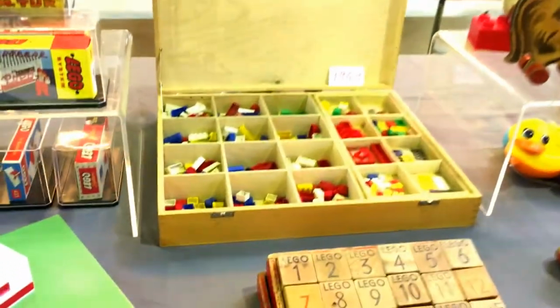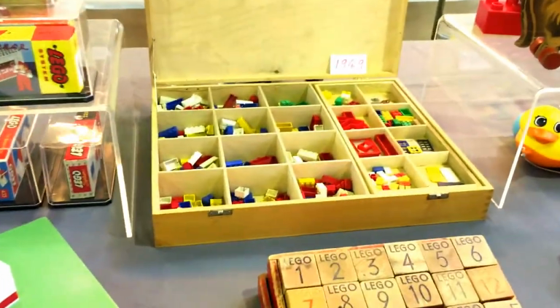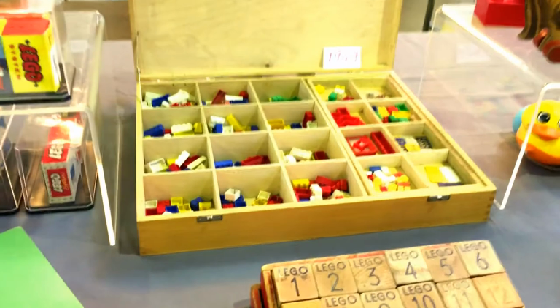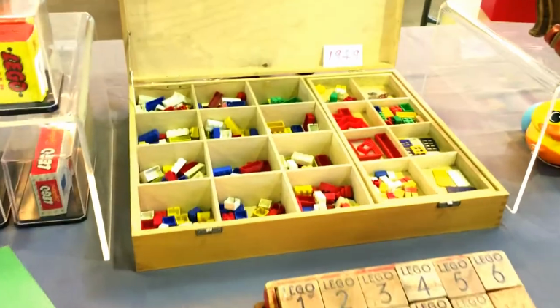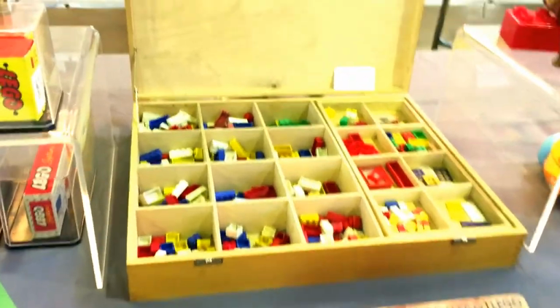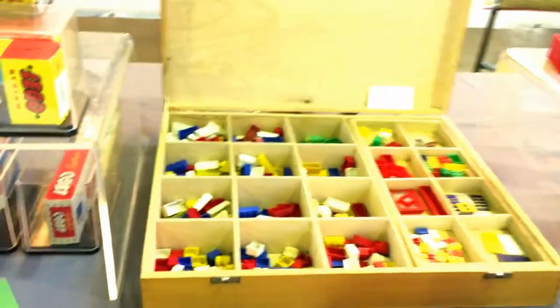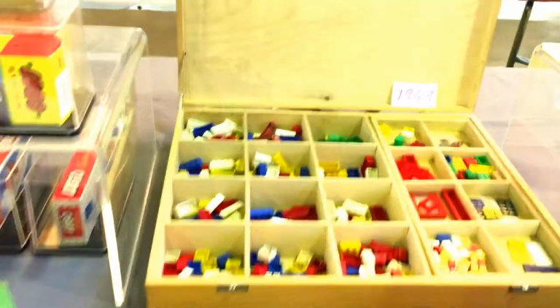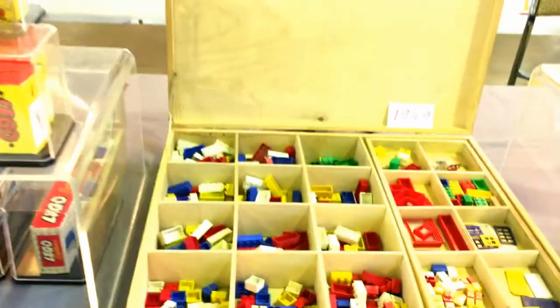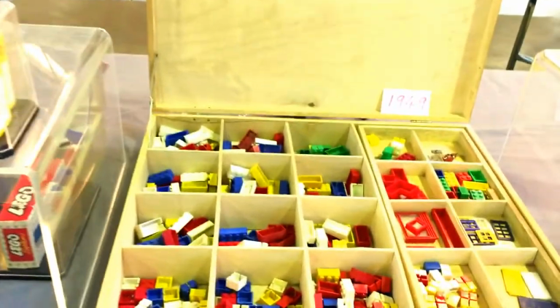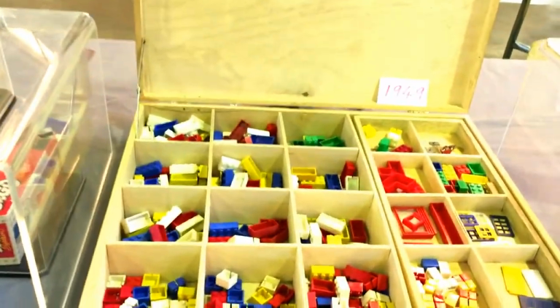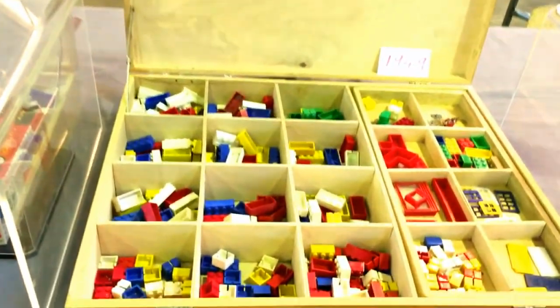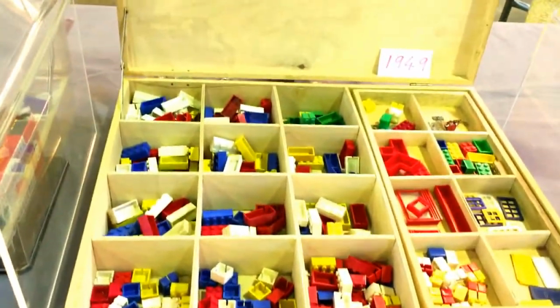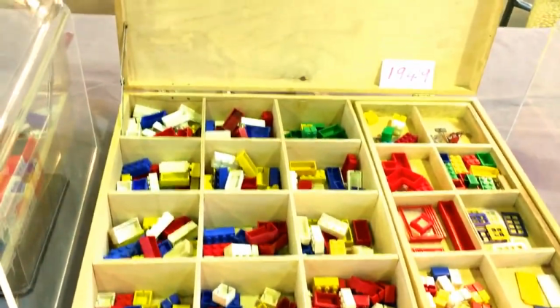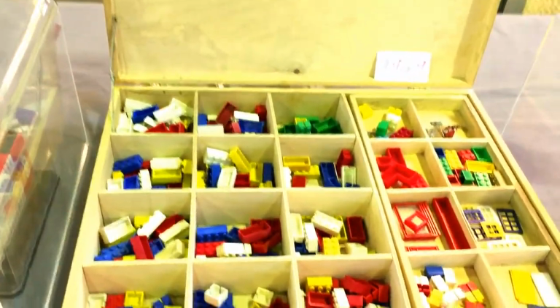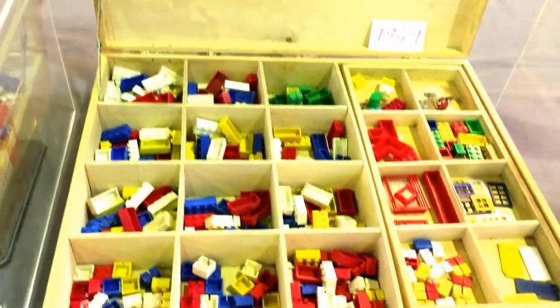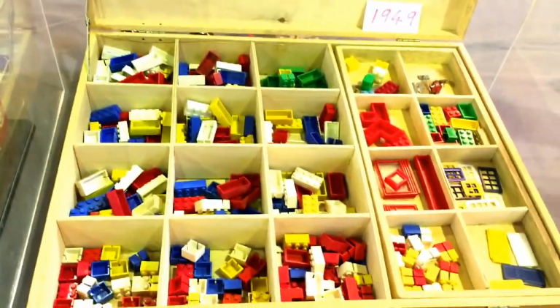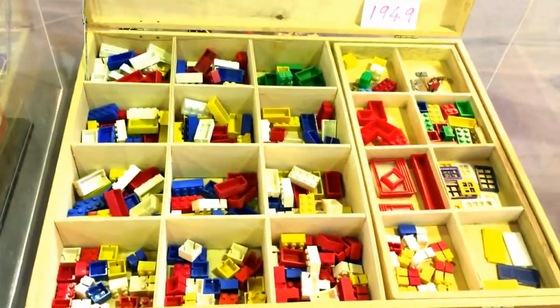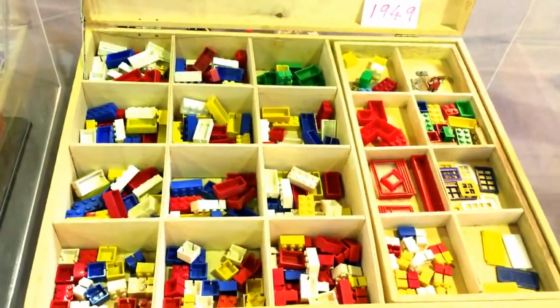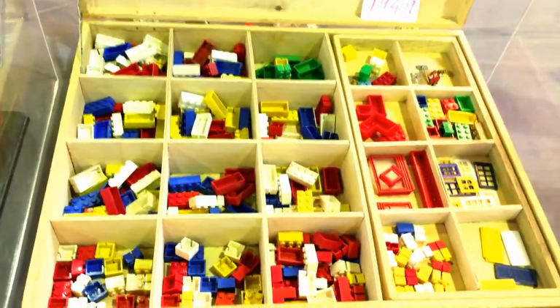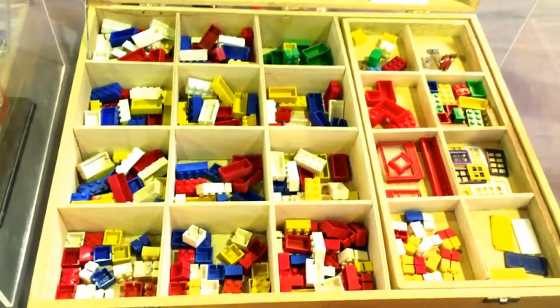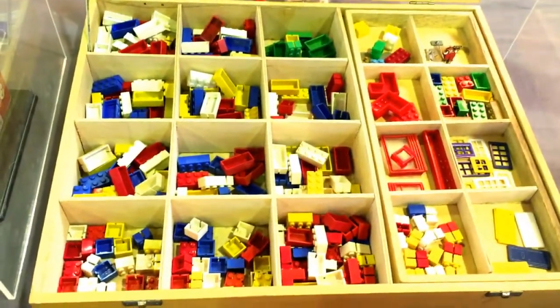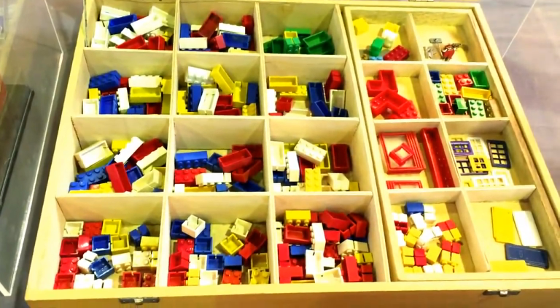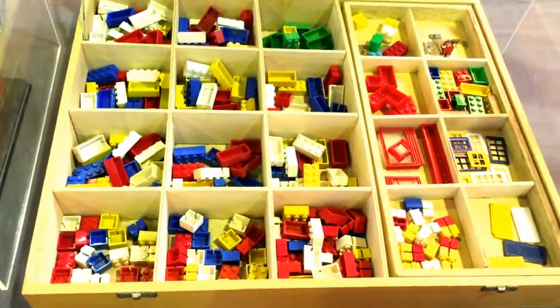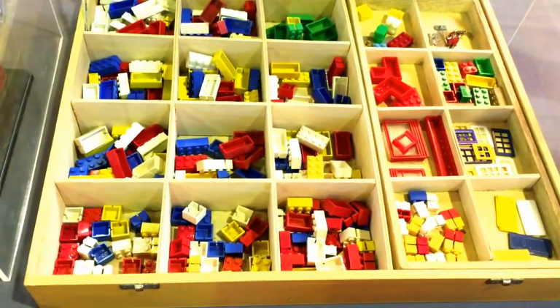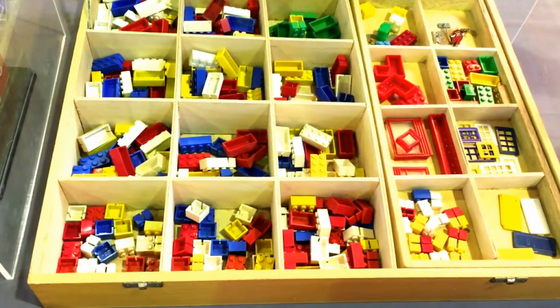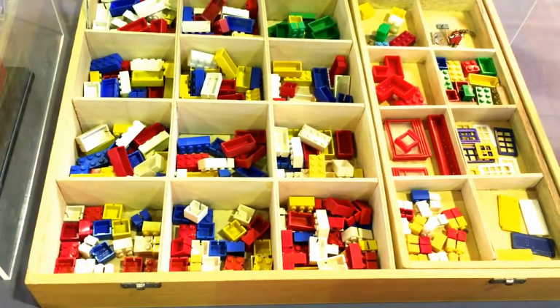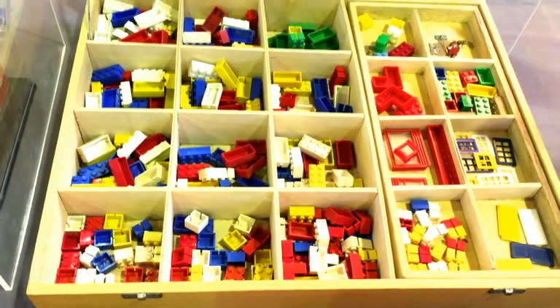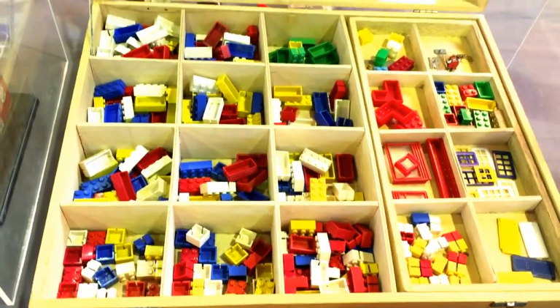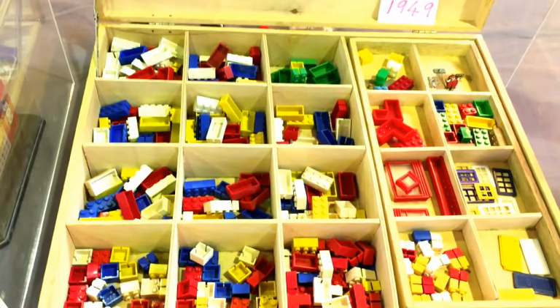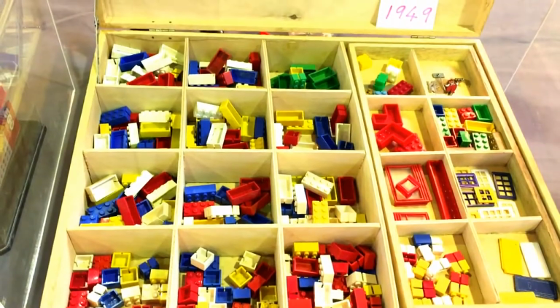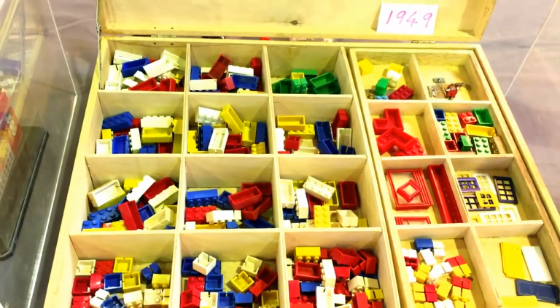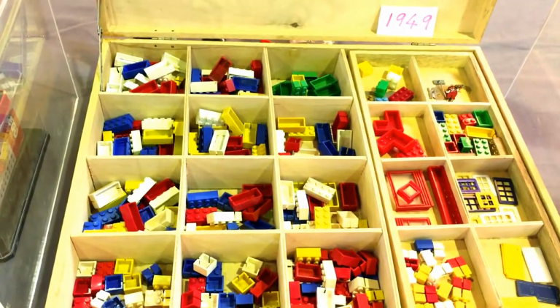And then we've got a whole bunch of plastic stuff back here — that's the automatic binding bricks.